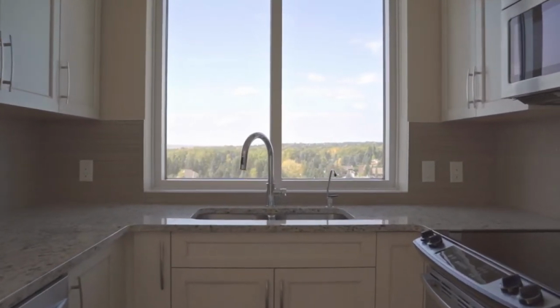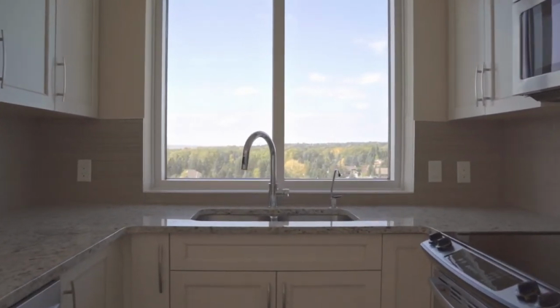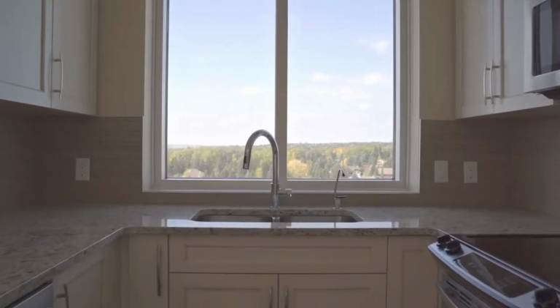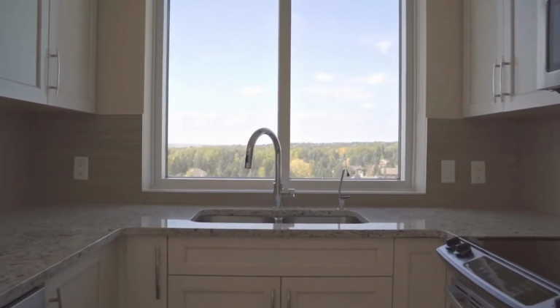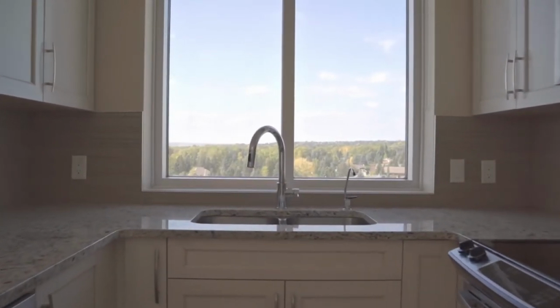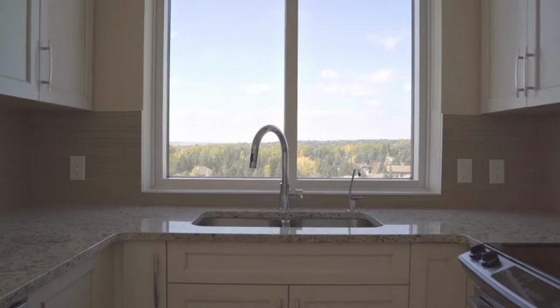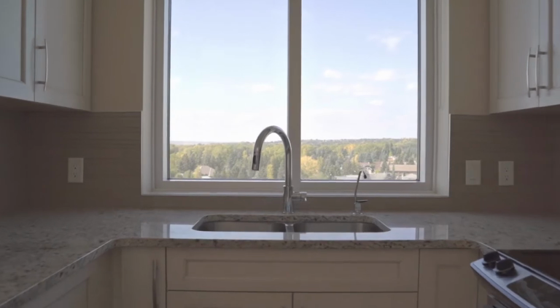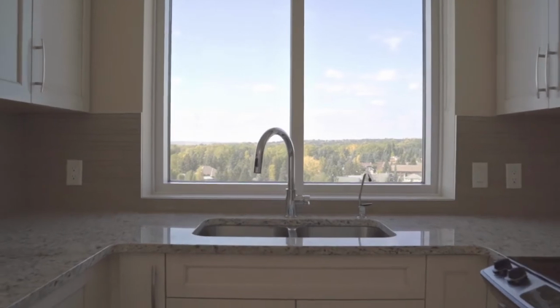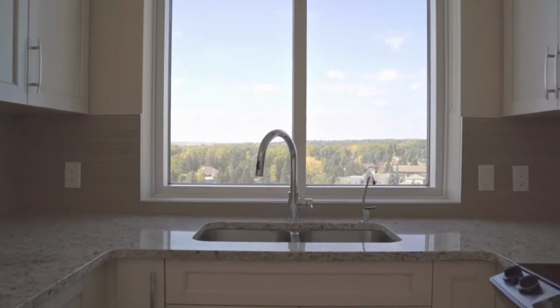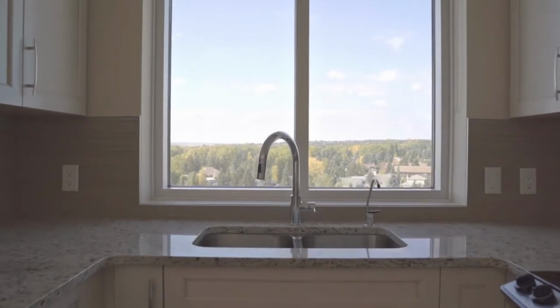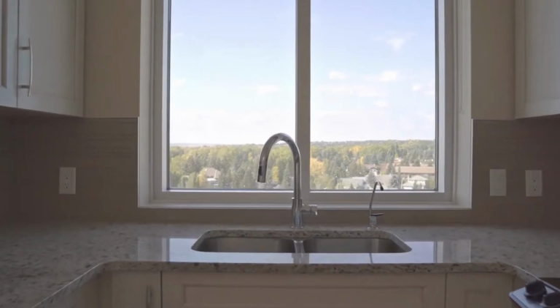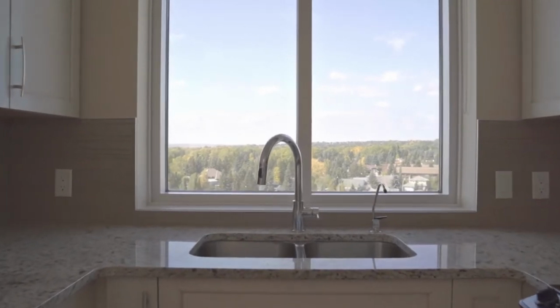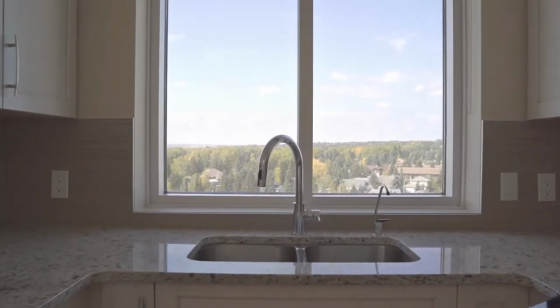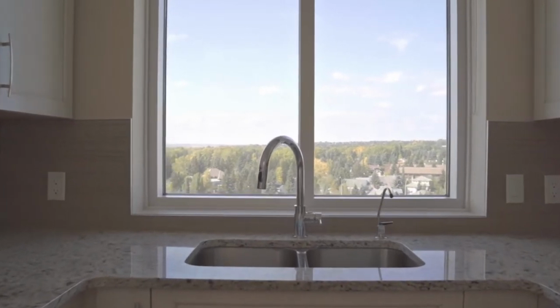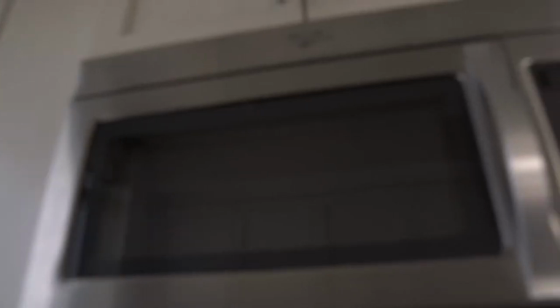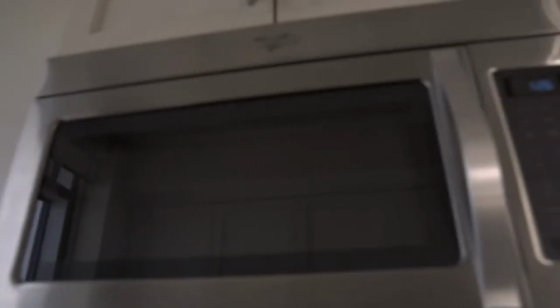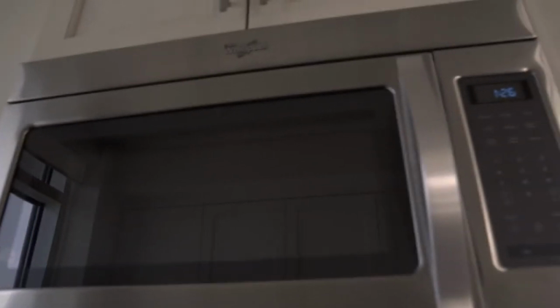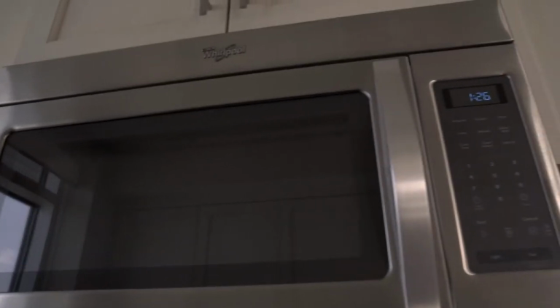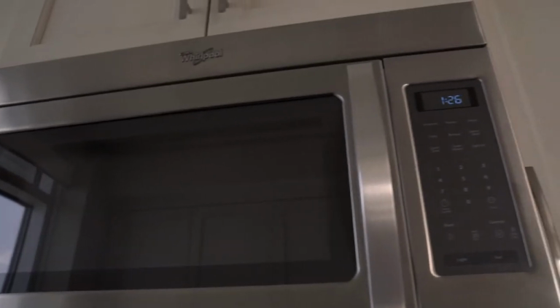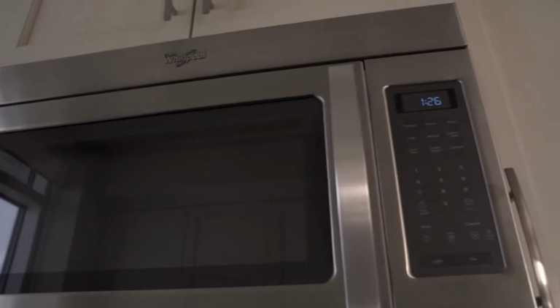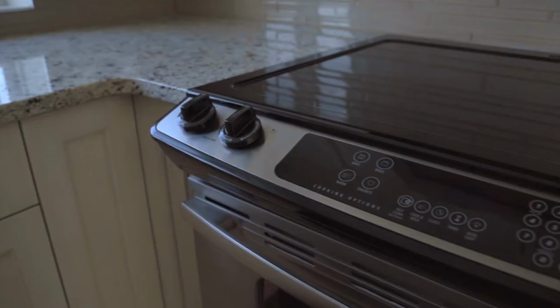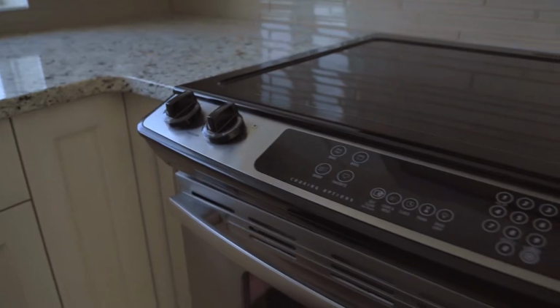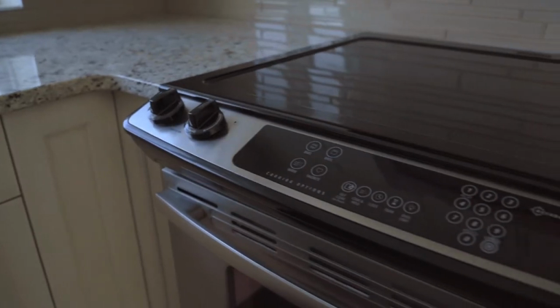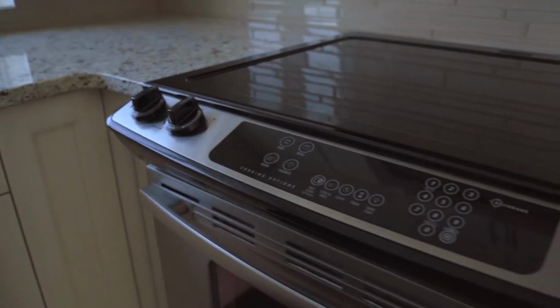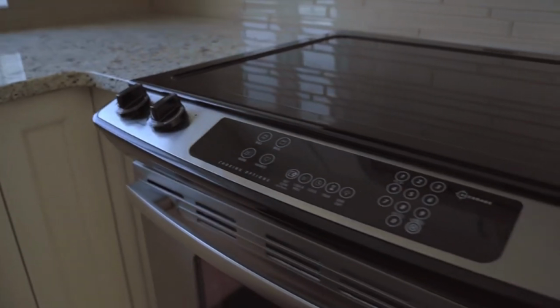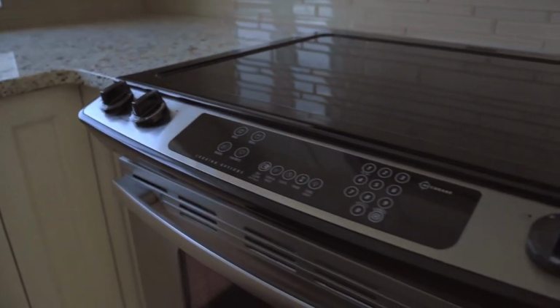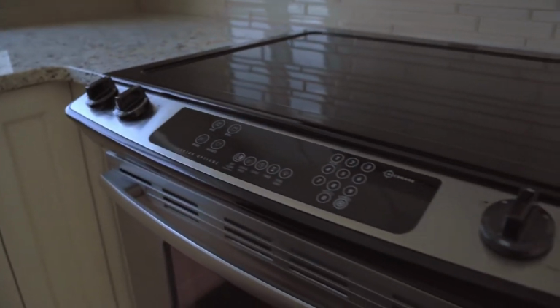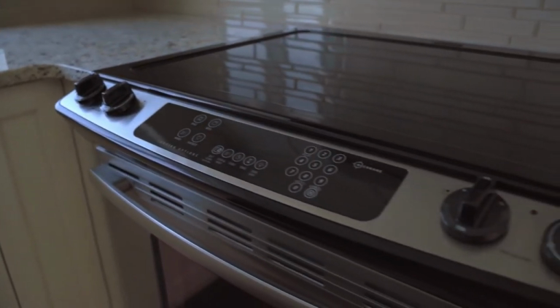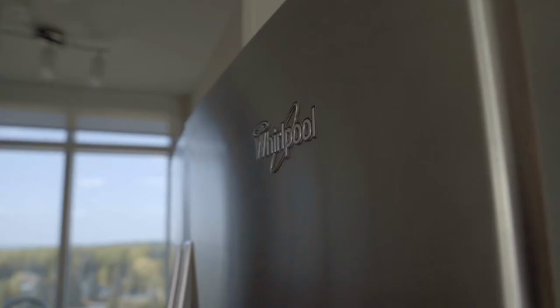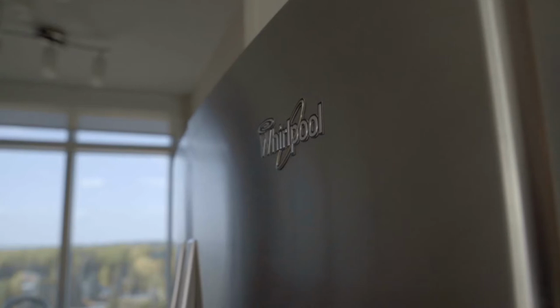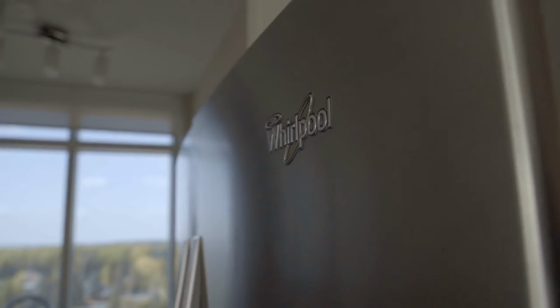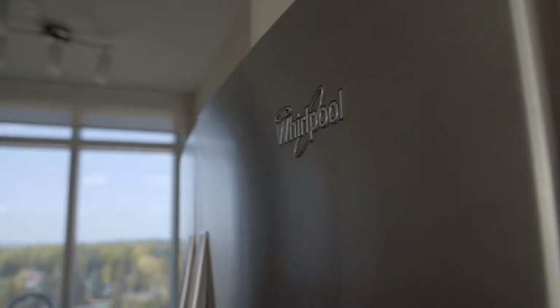Even the kitchen has views, and it has a modern design with crisp white cabinets, granite counters and sleek stainless steel appliances.